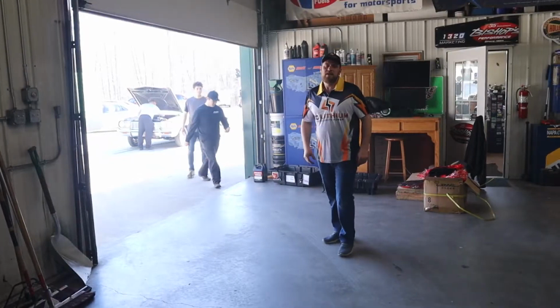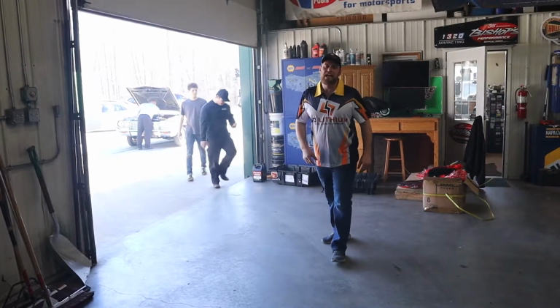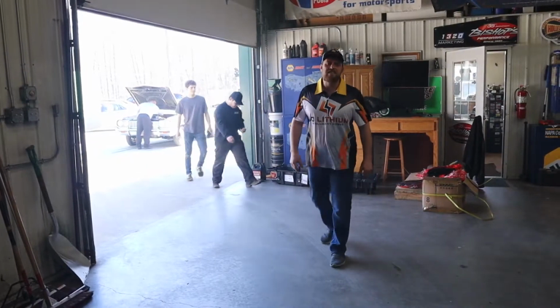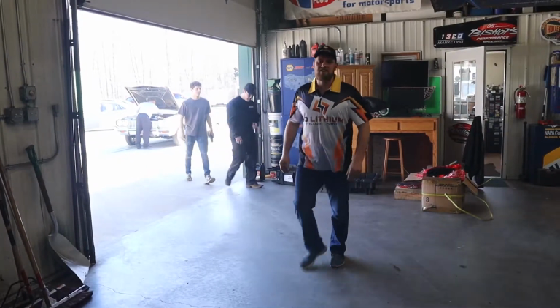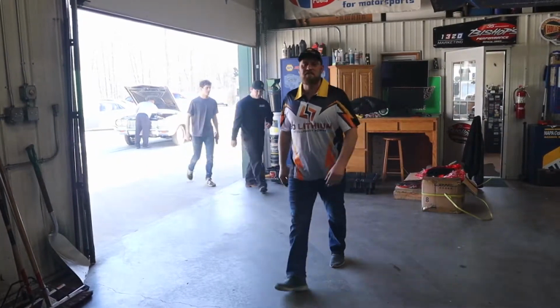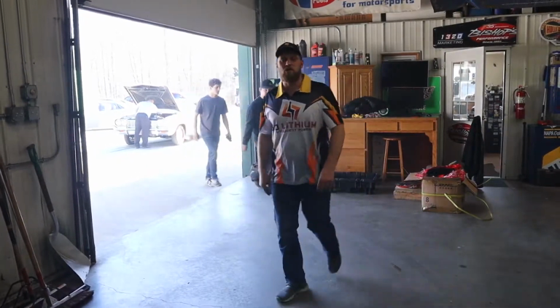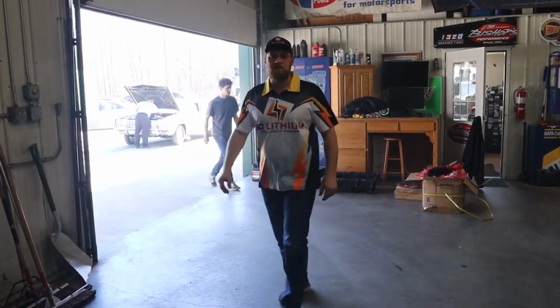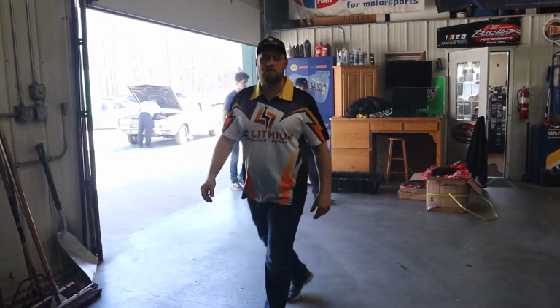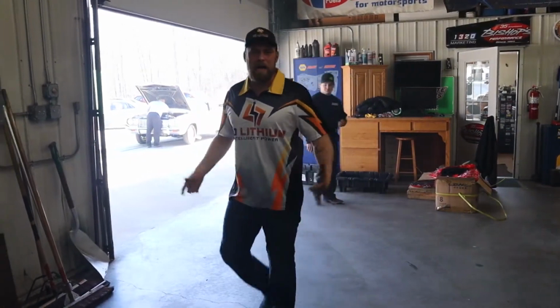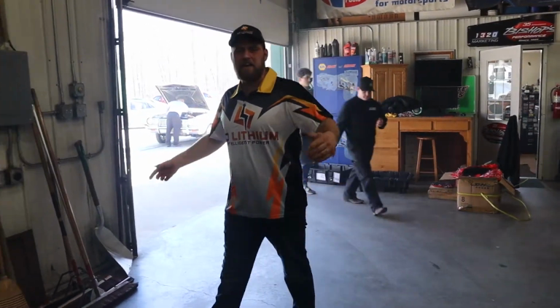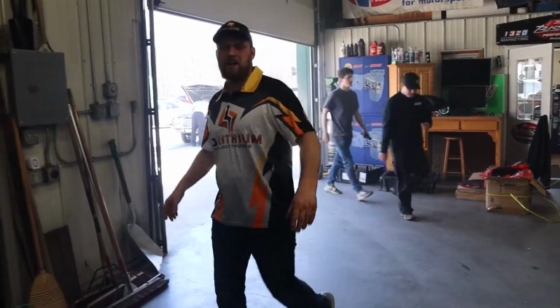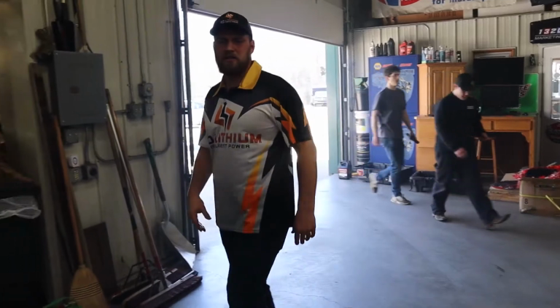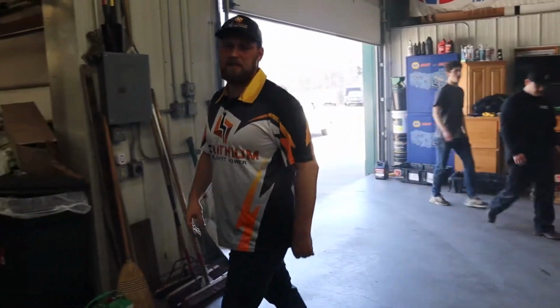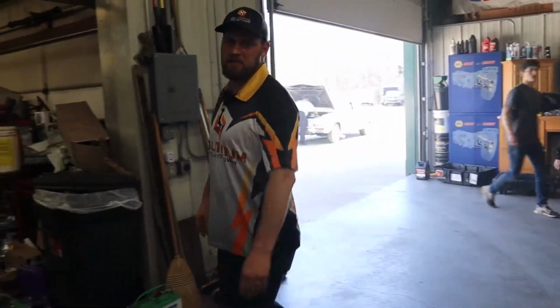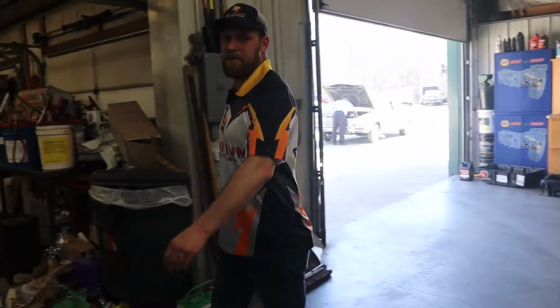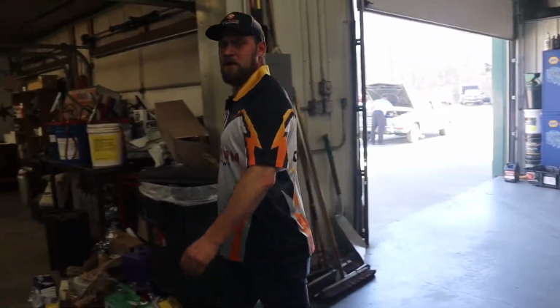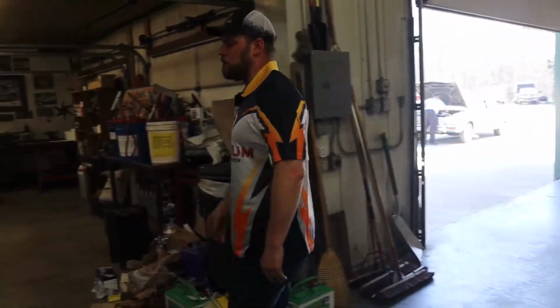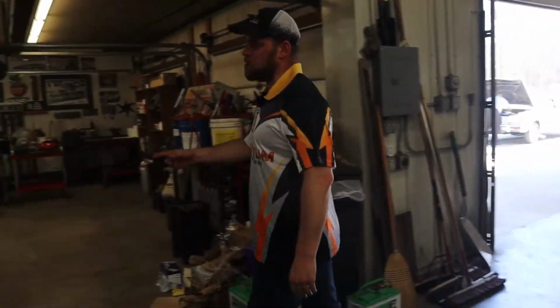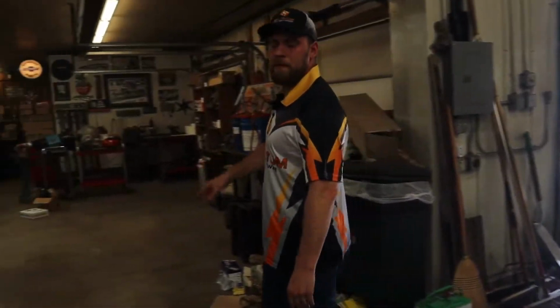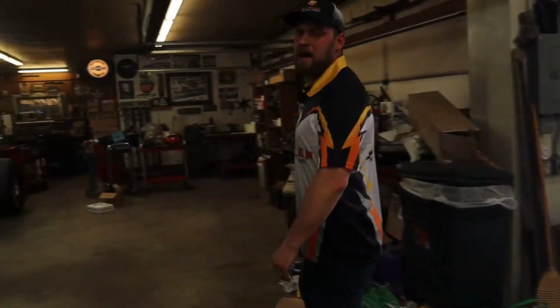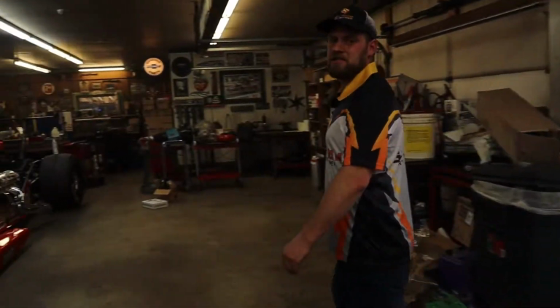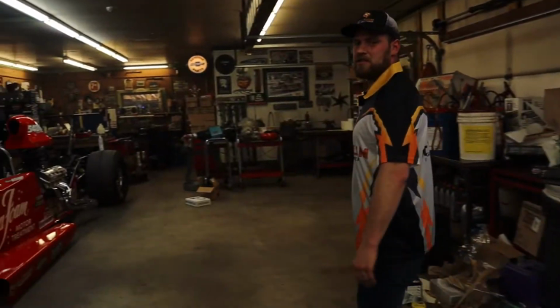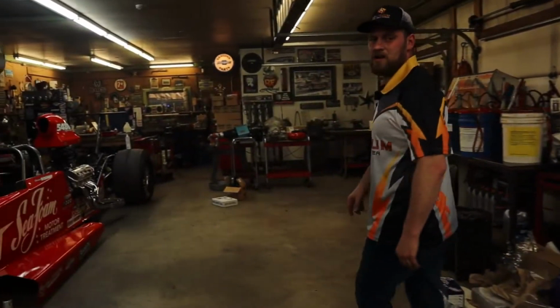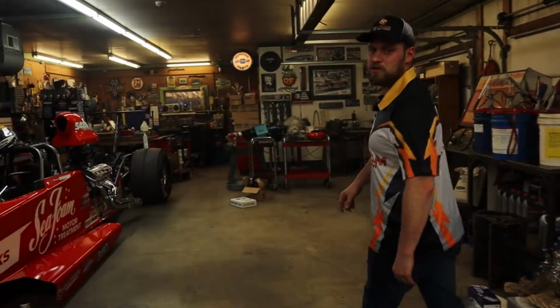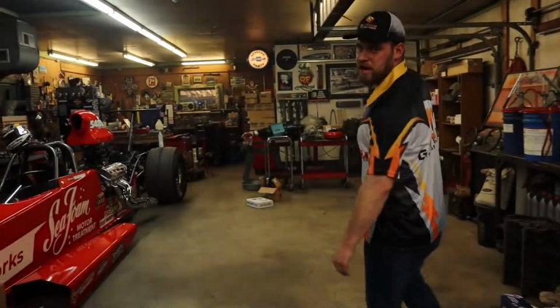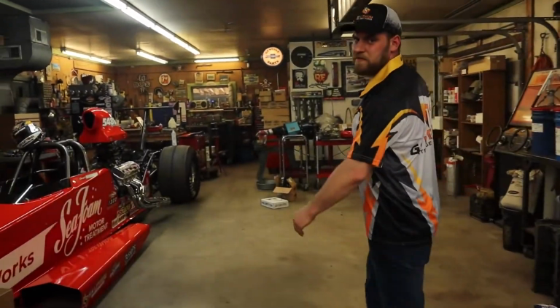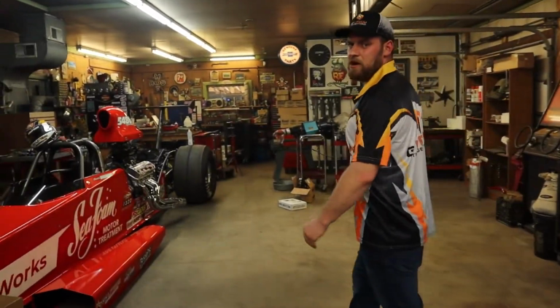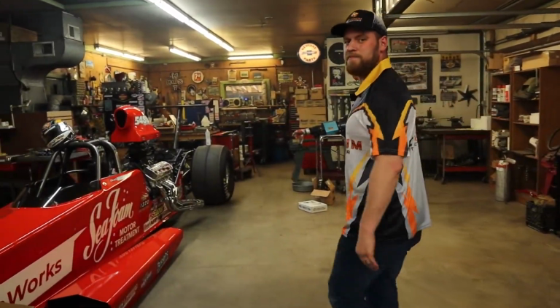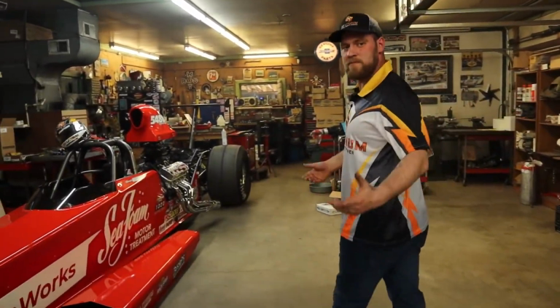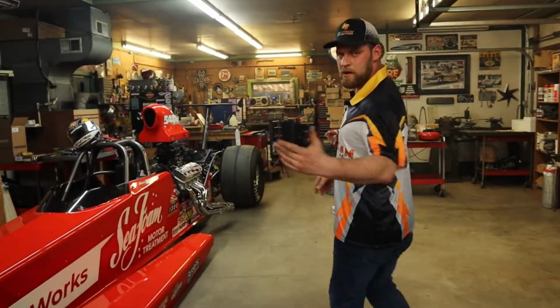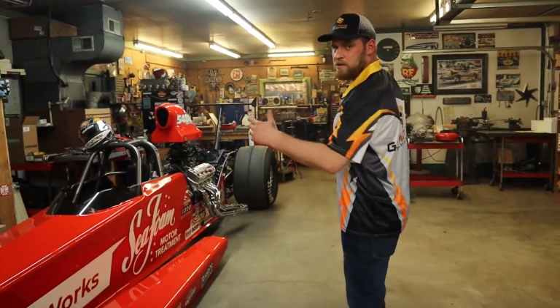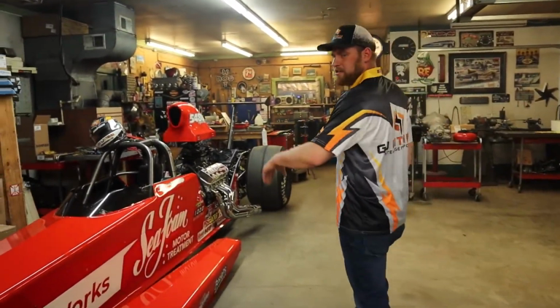Hey guys, AJ from Full Lithium. We're back here at Chris Bissom's shop — we put a couple batteries in this long nose dragster for them, come along with us.